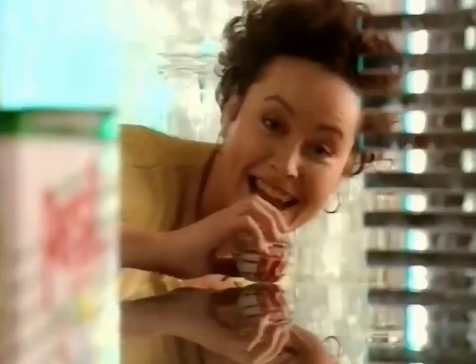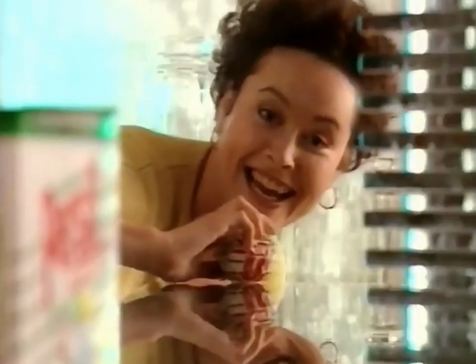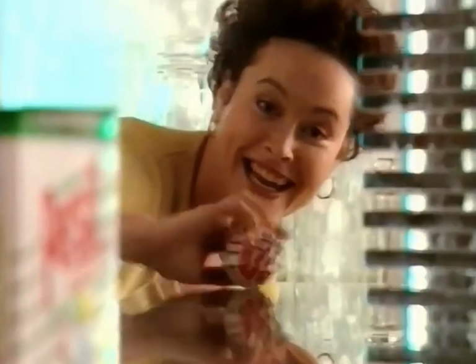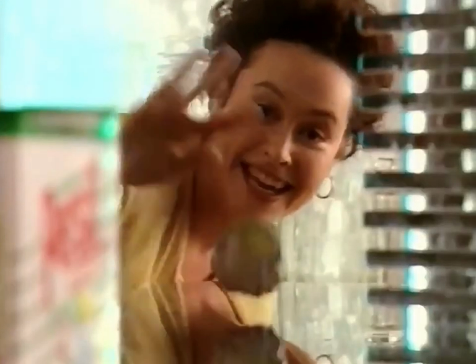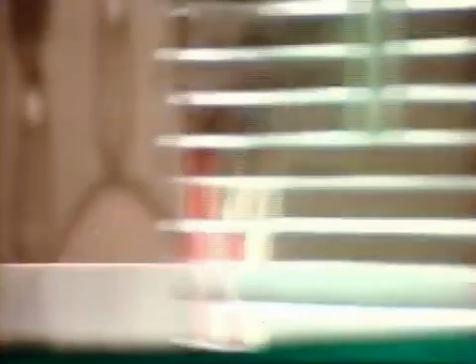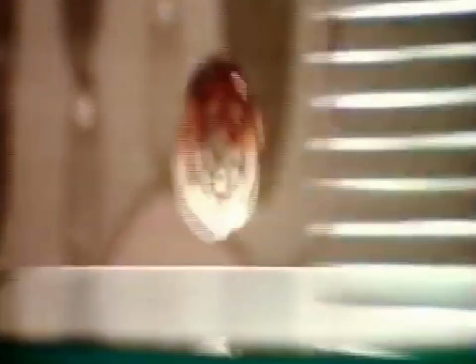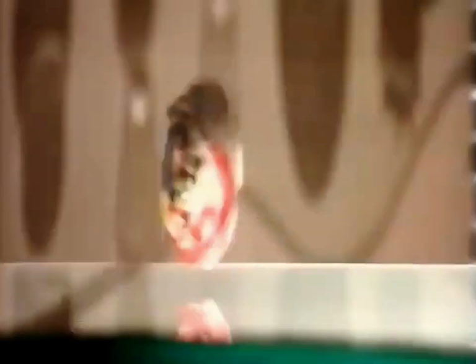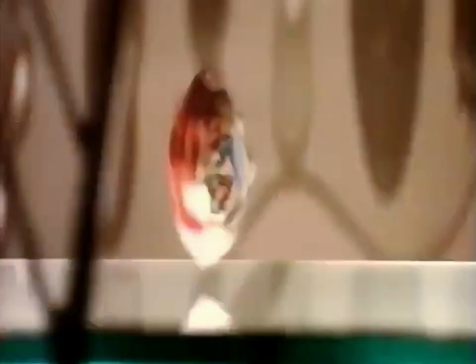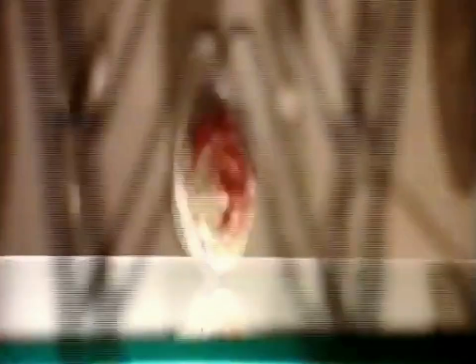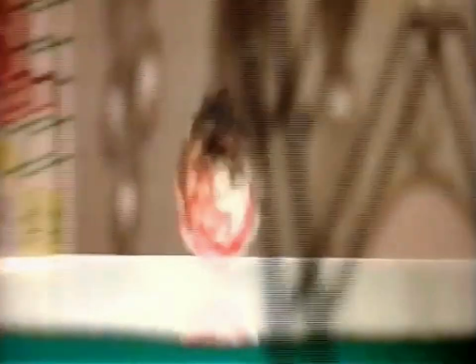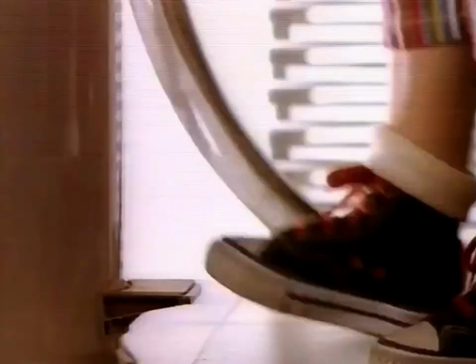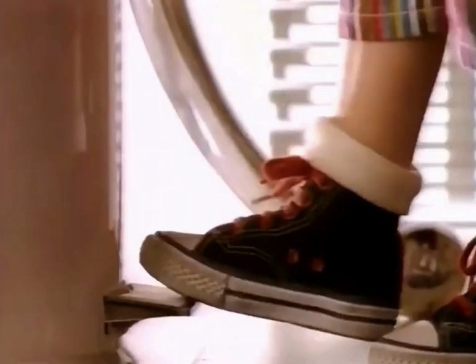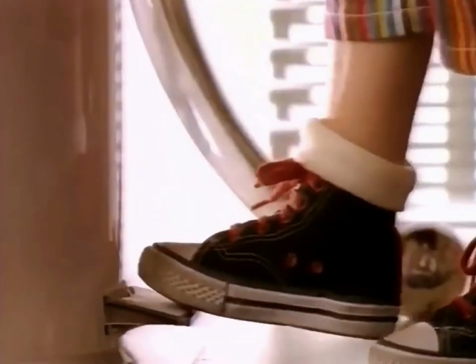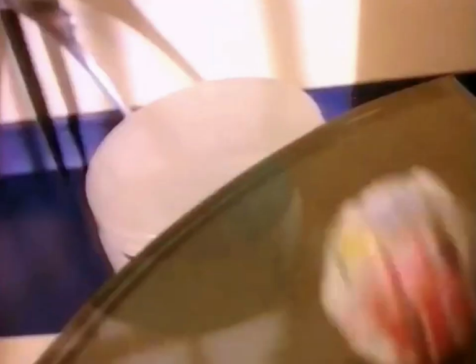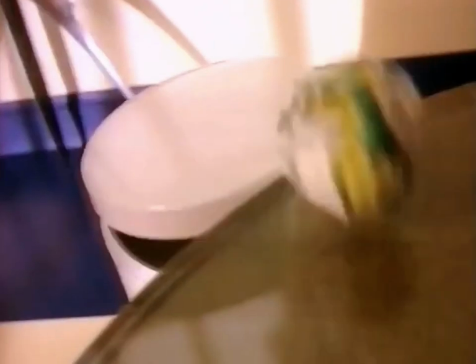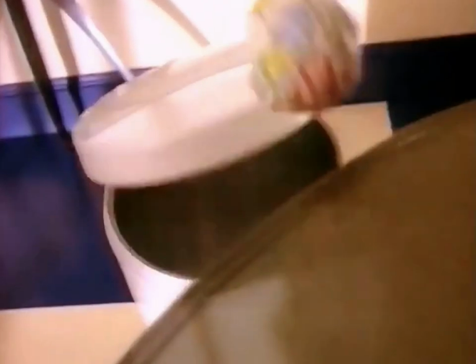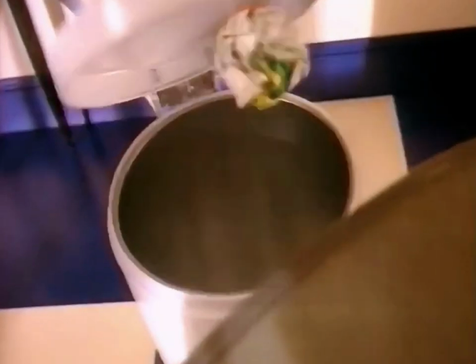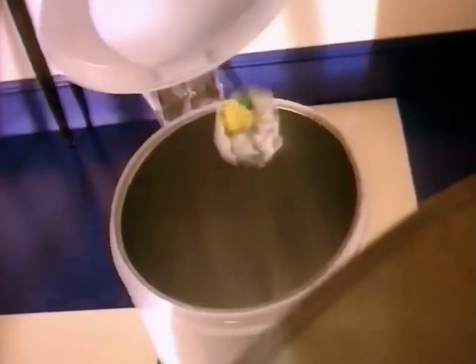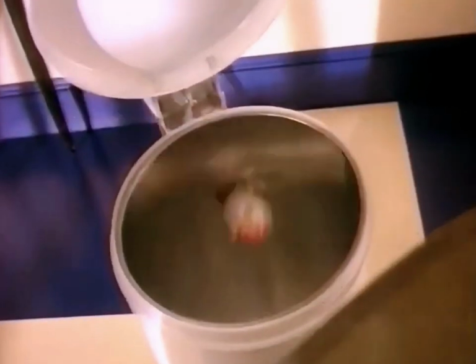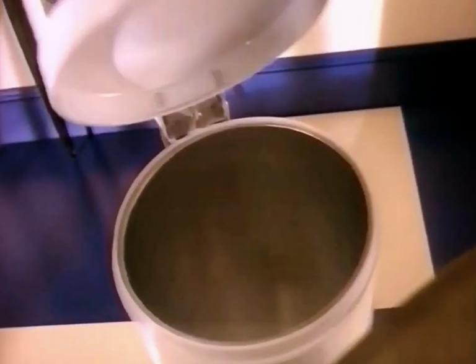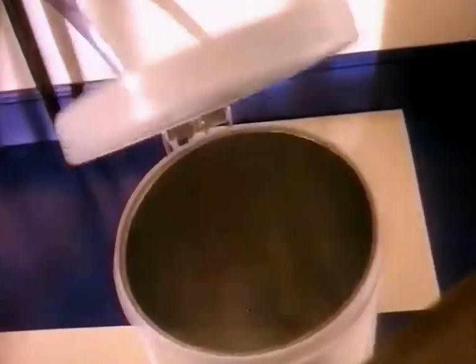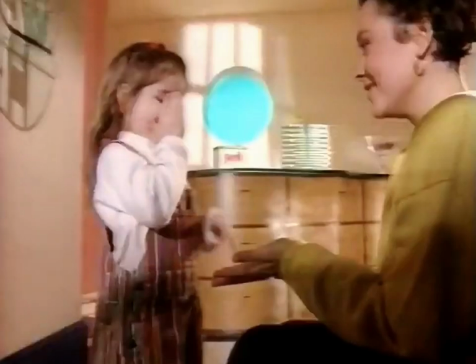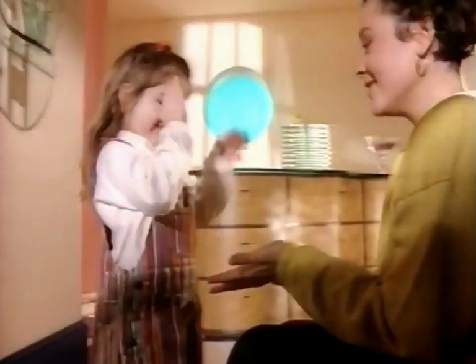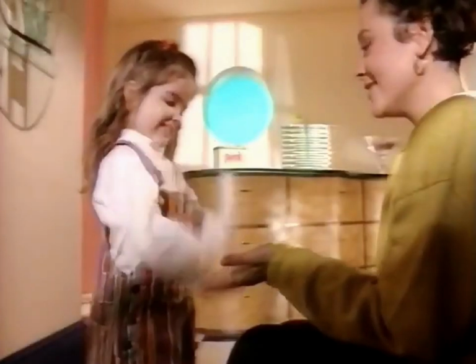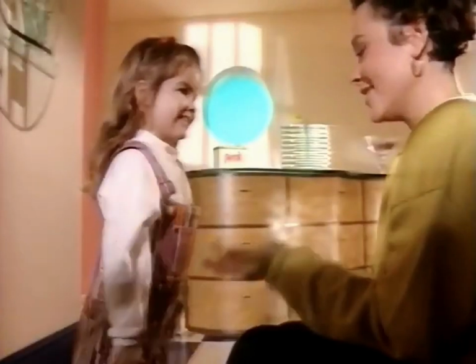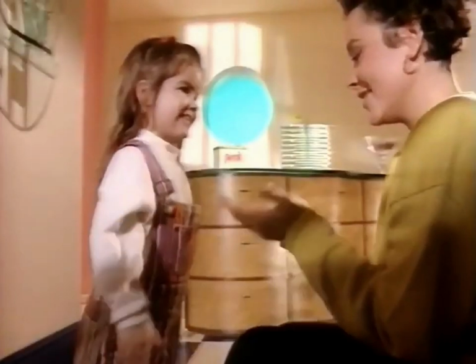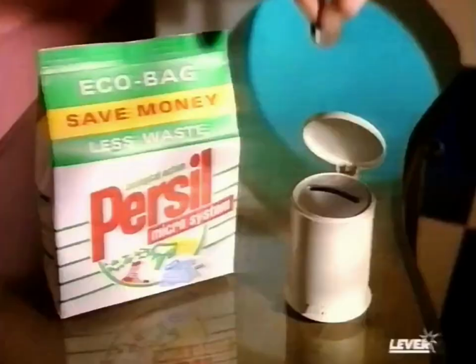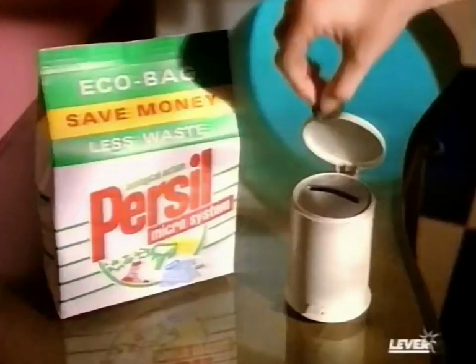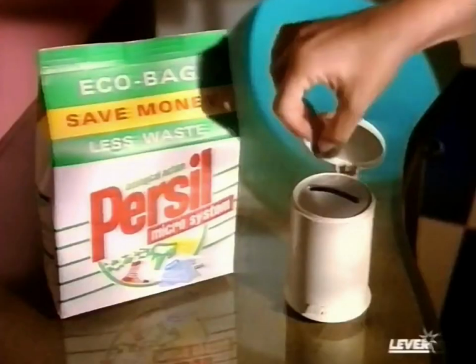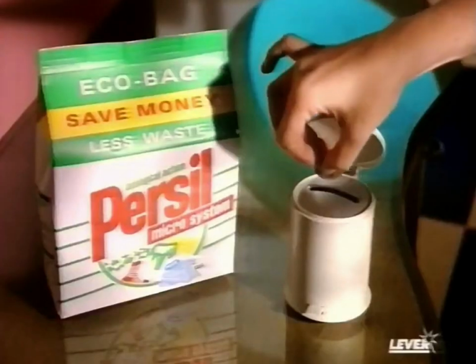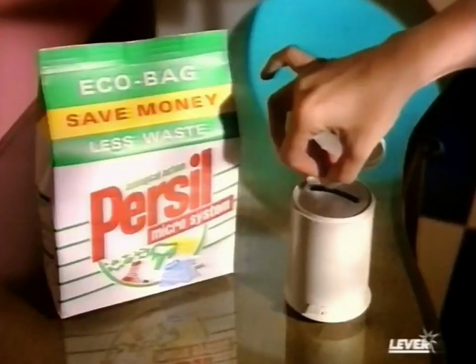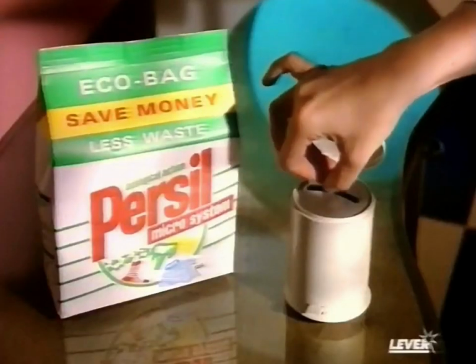The new Purcell eco-bag. Saves waste. Saves mess. Saves money.